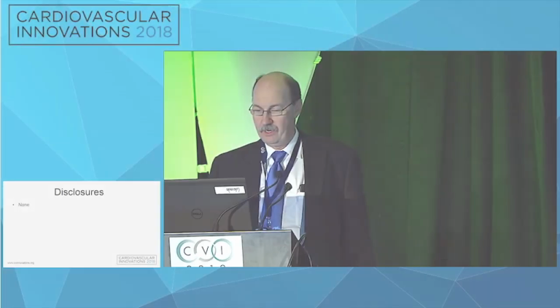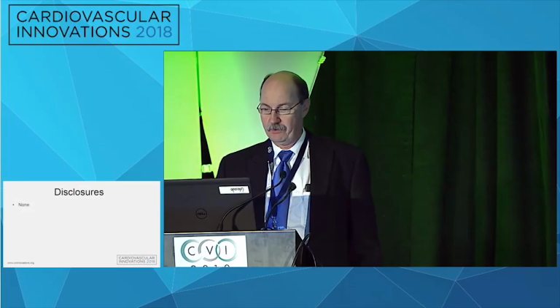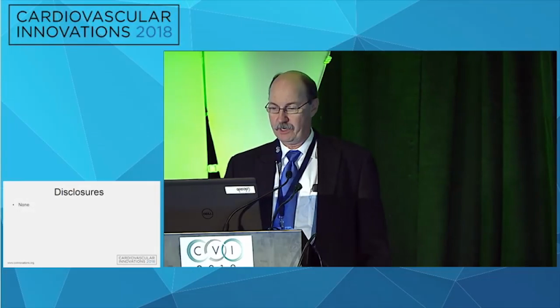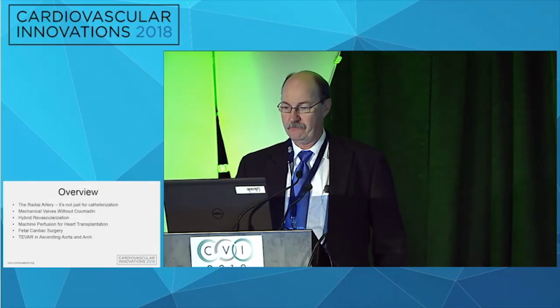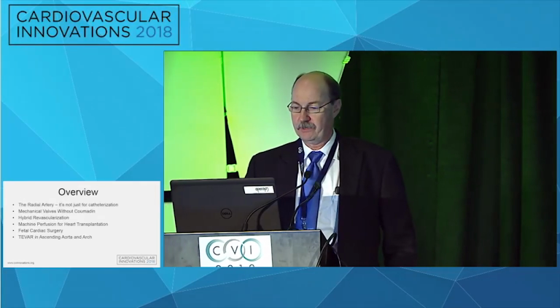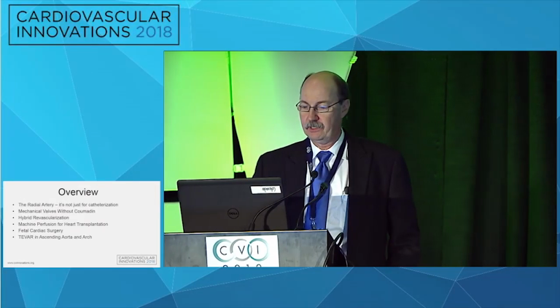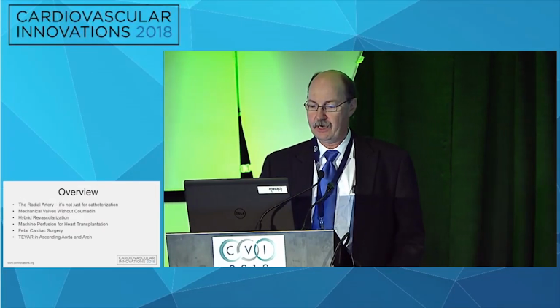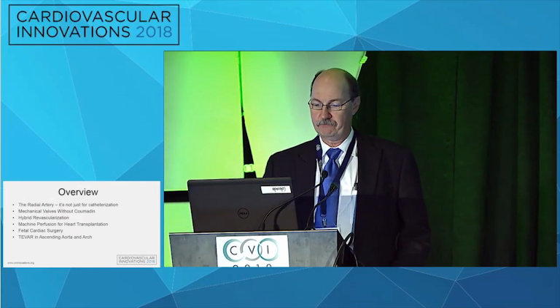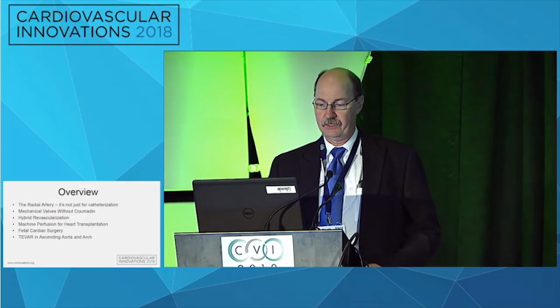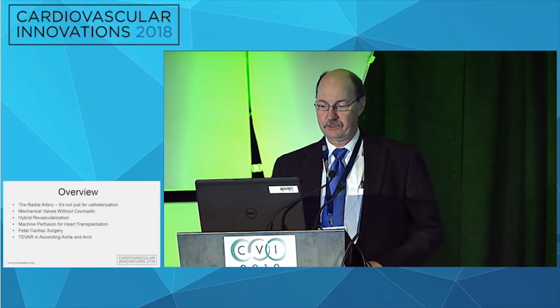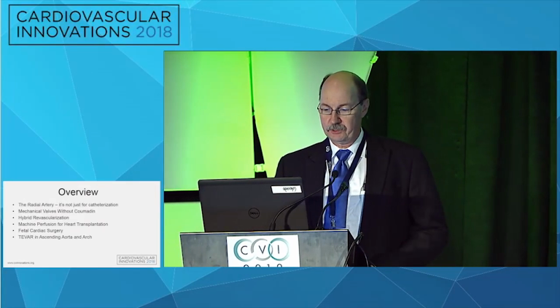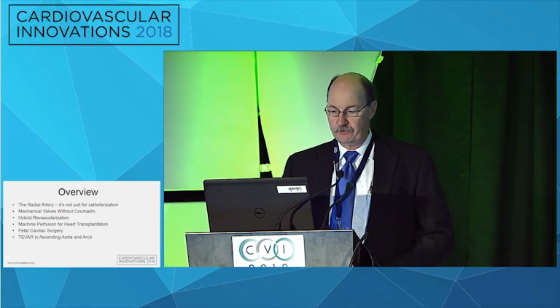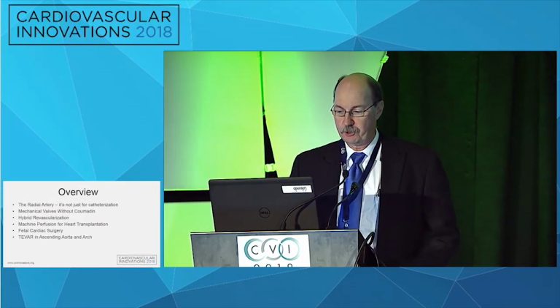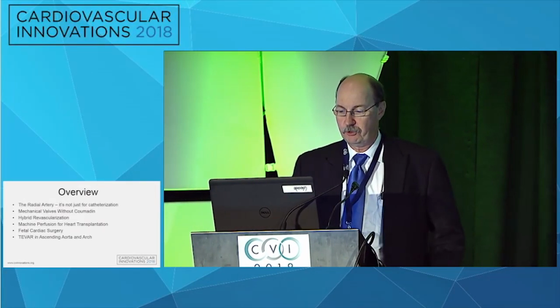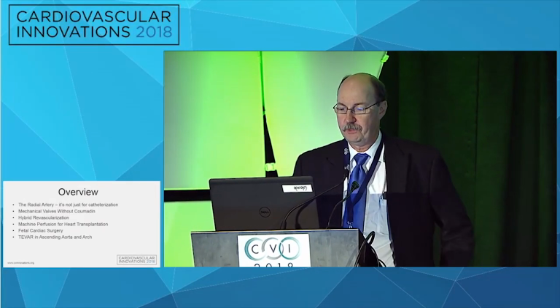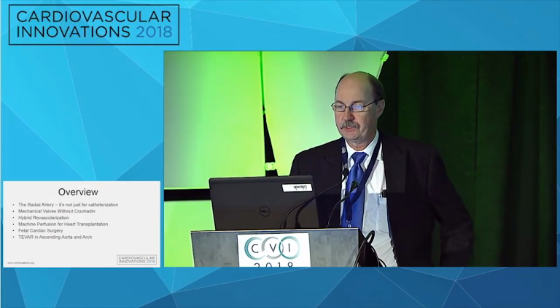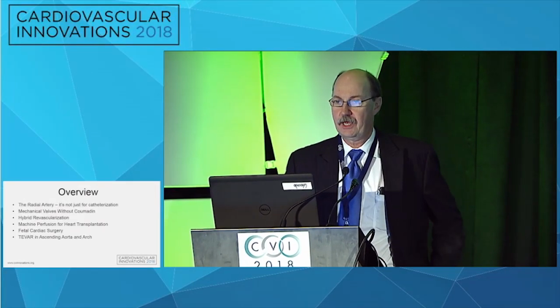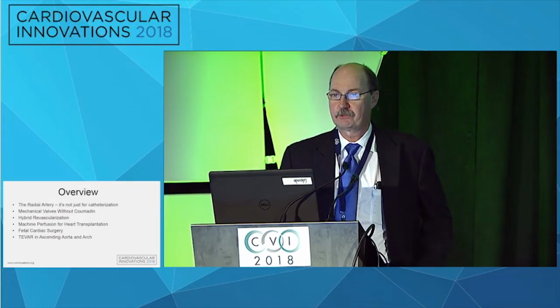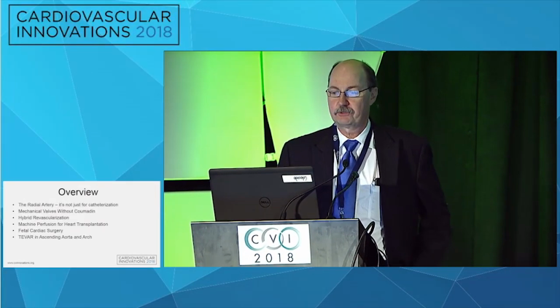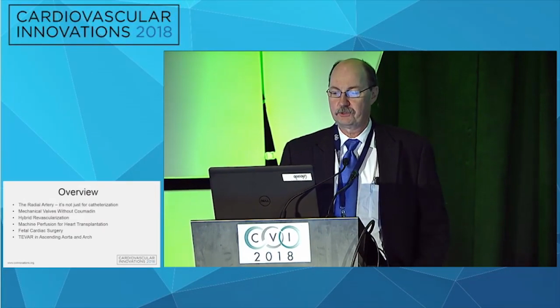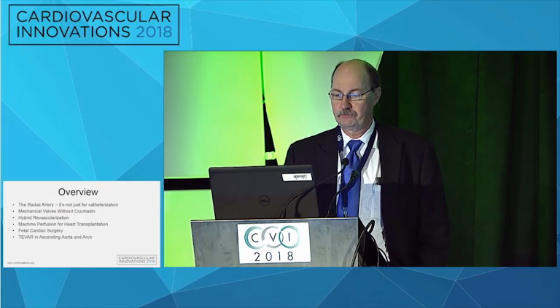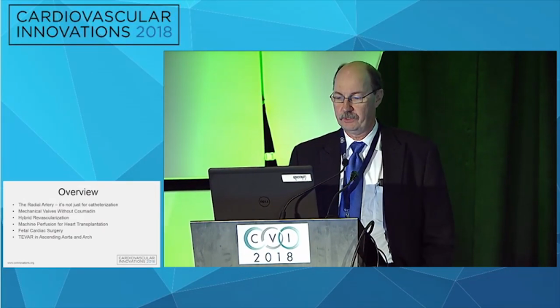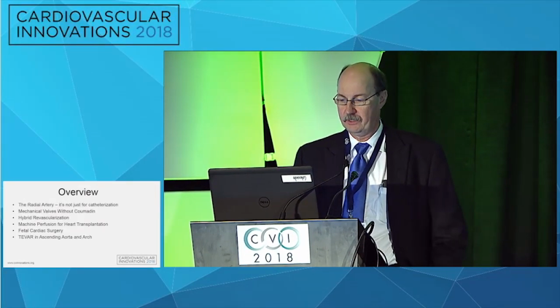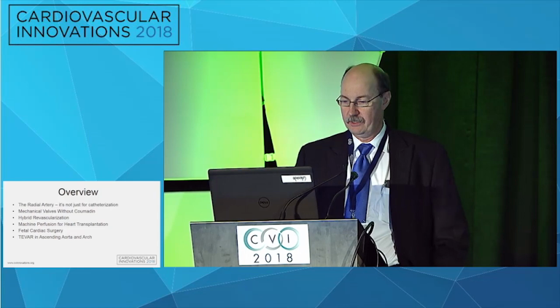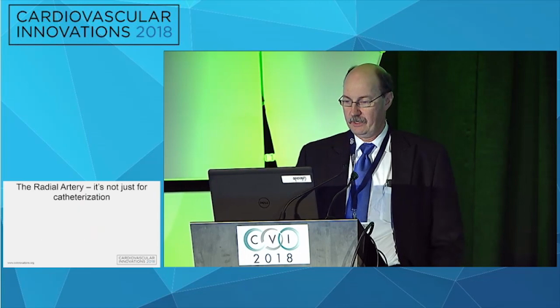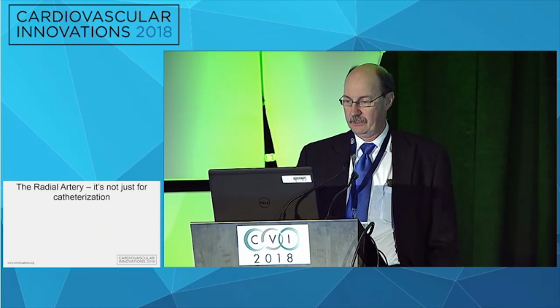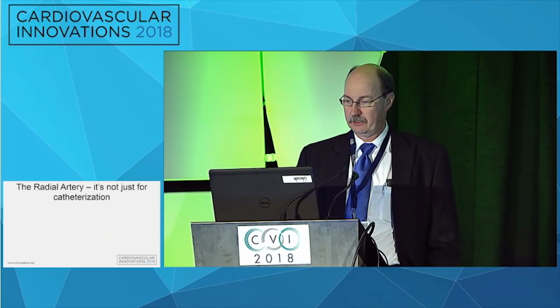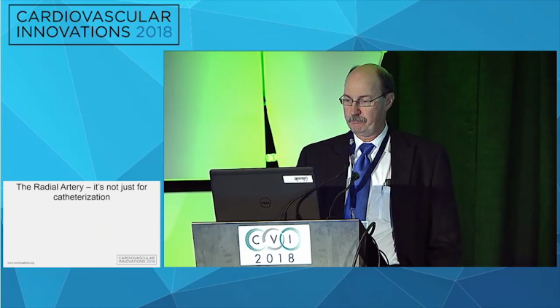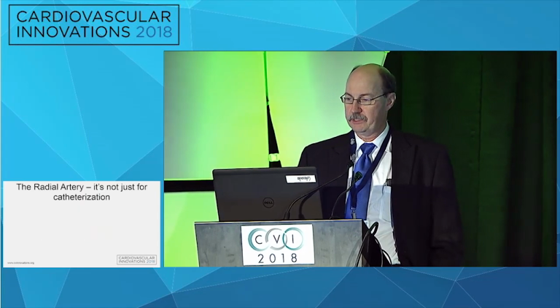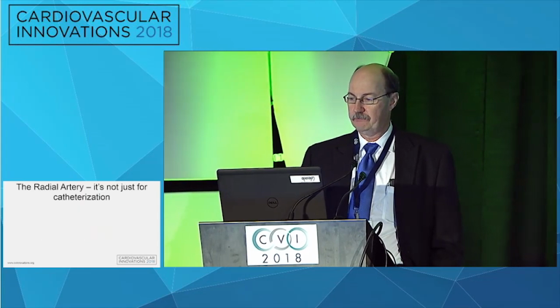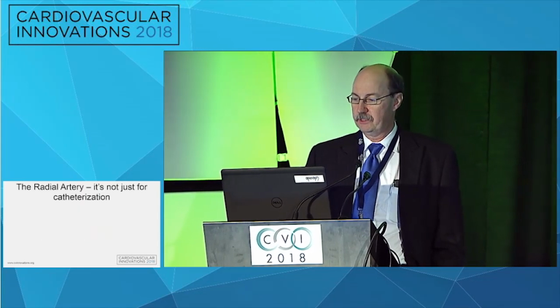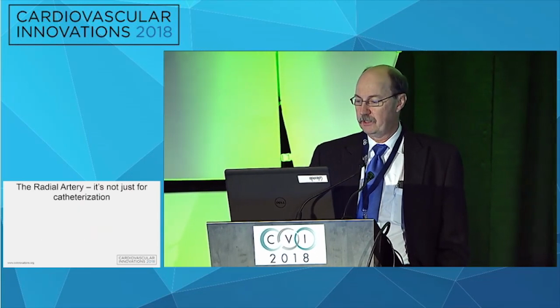I want to cover a lot of things in just a very short period of time, so this will just be a little spice of each.